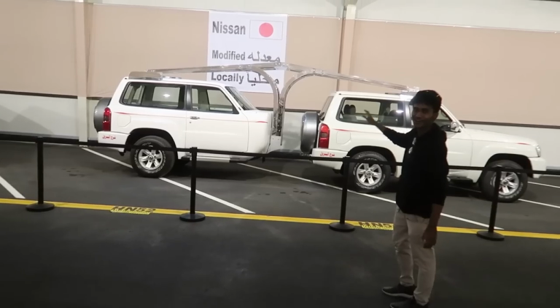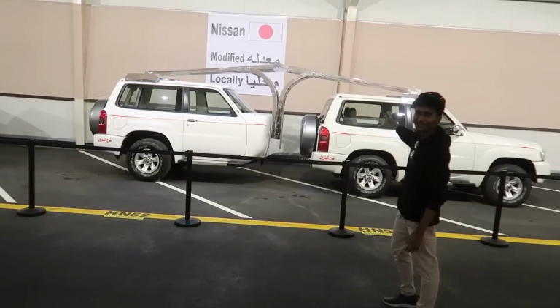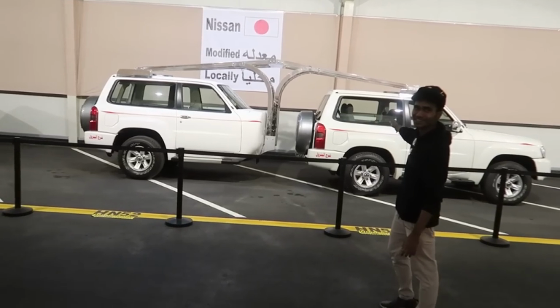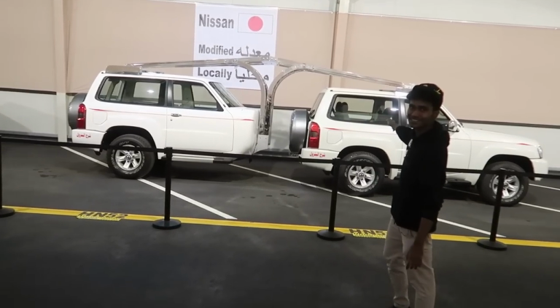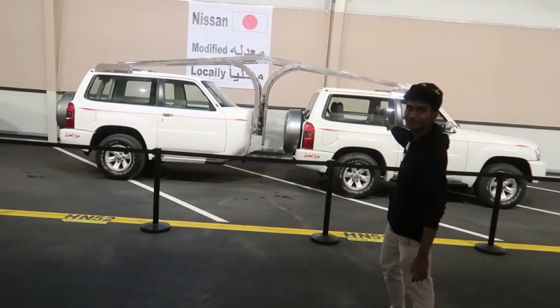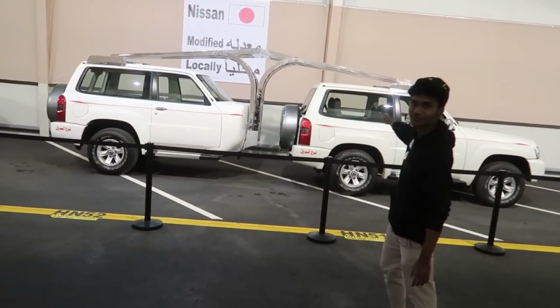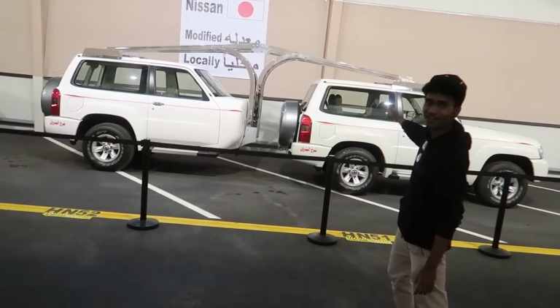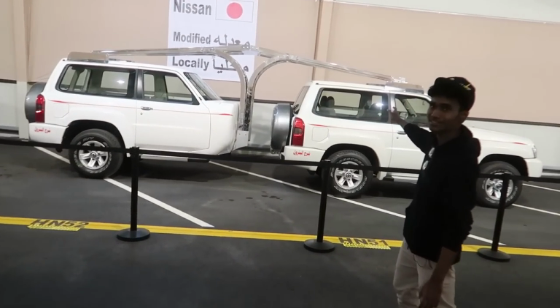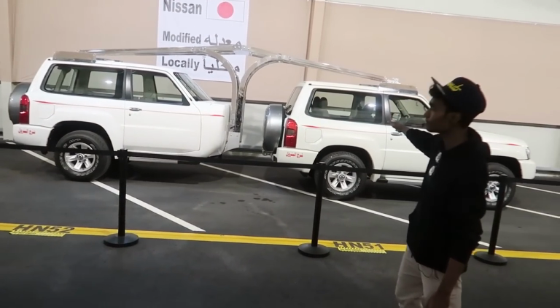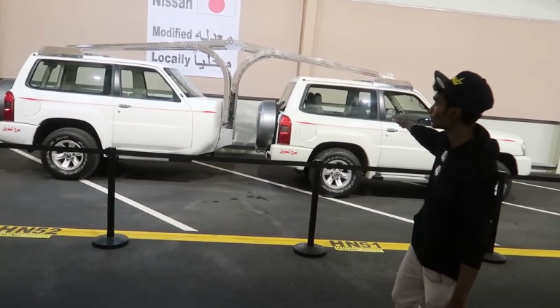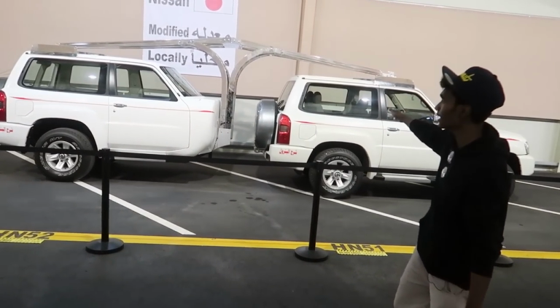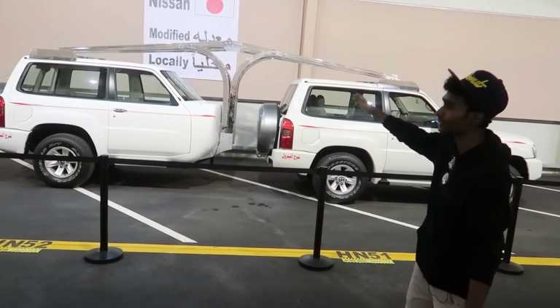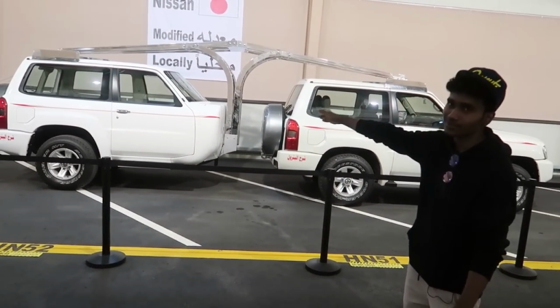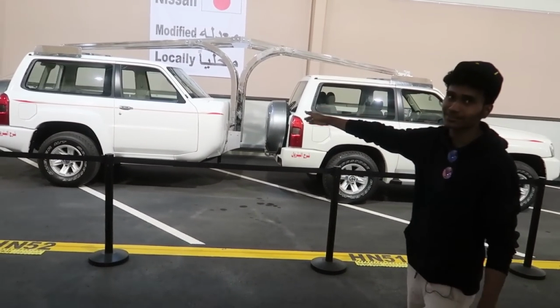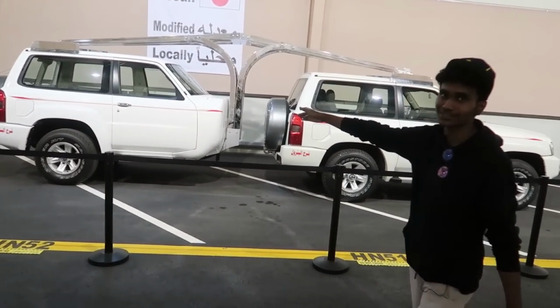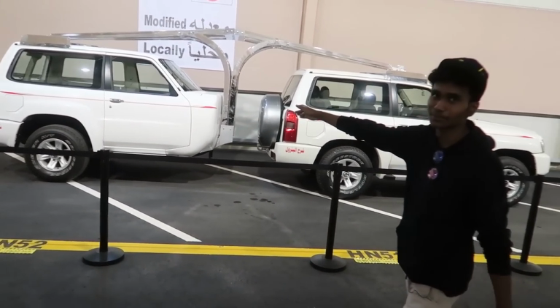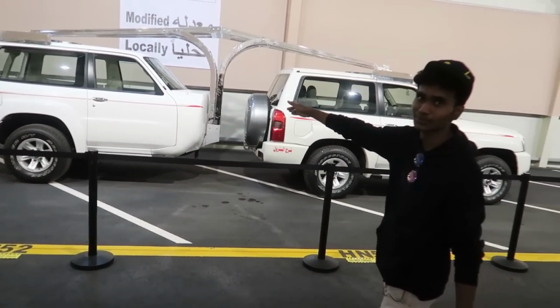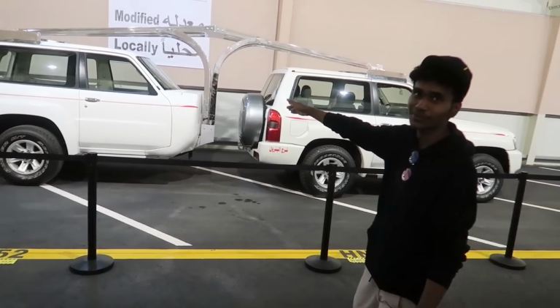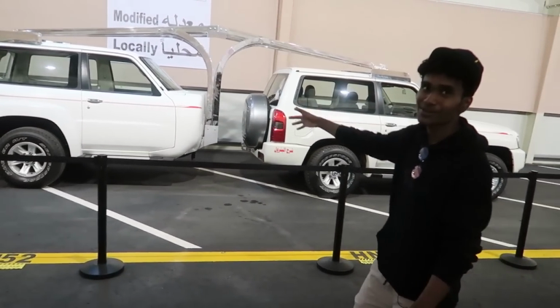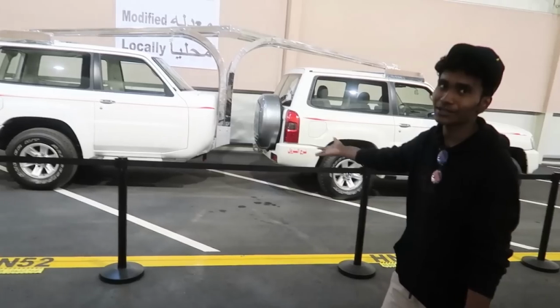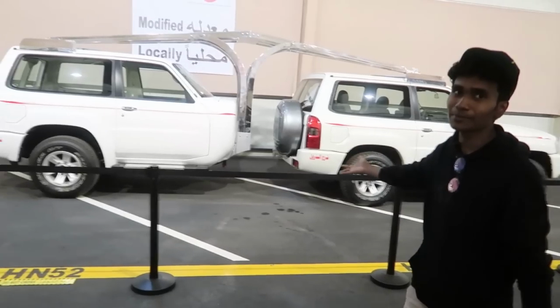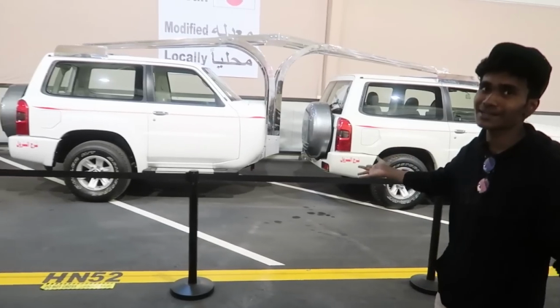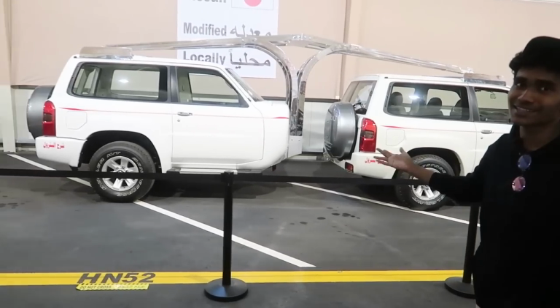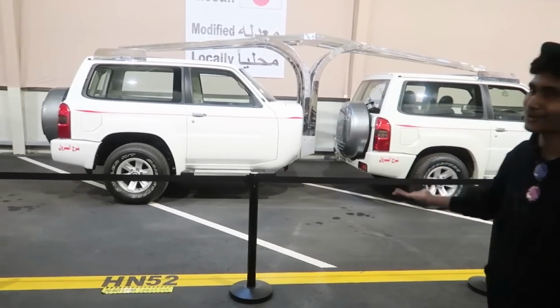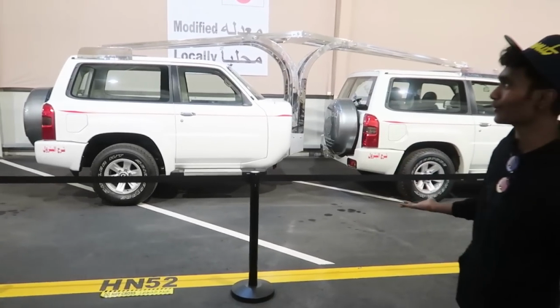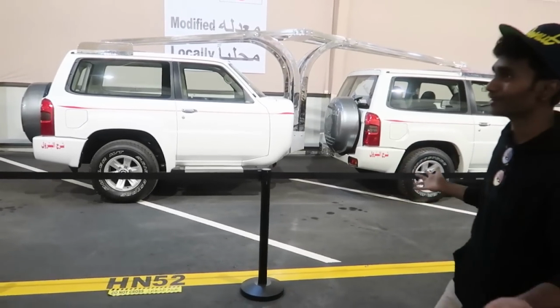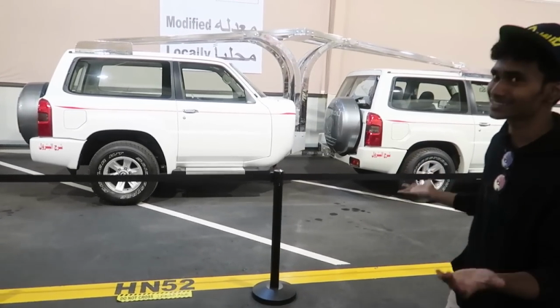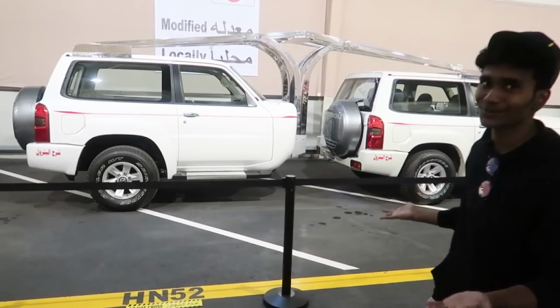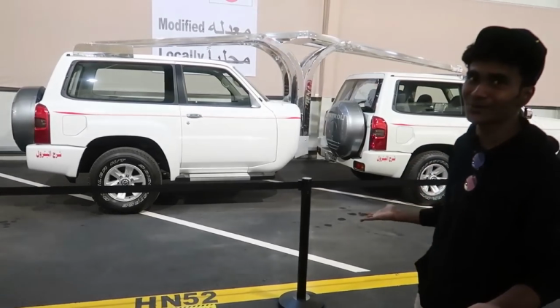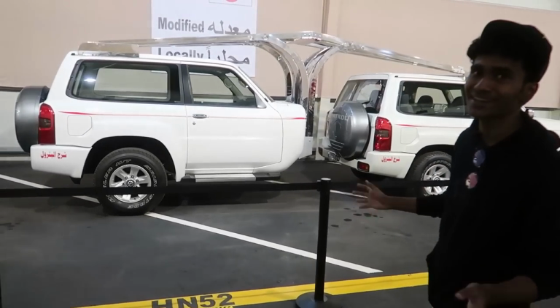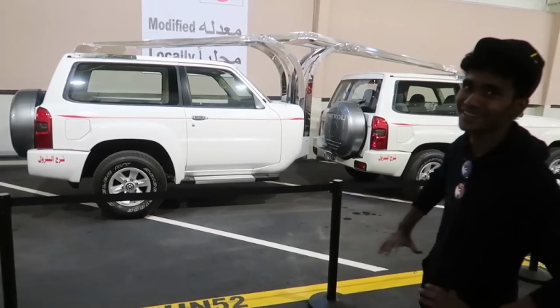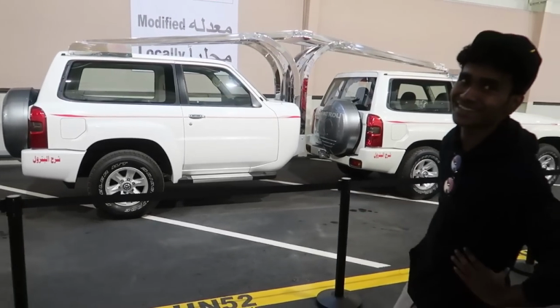Over here, ladies and gentlemen, we have a Nissan Patrol carrying another Nissan Patrol. Why, you may ask? I don't know. But does it look cool? Yes.